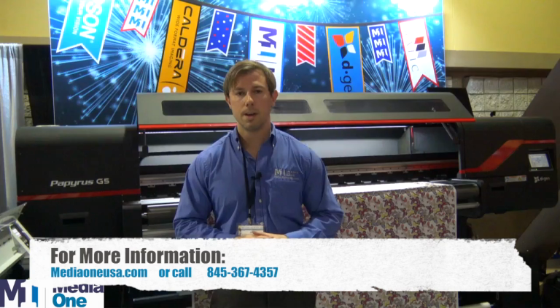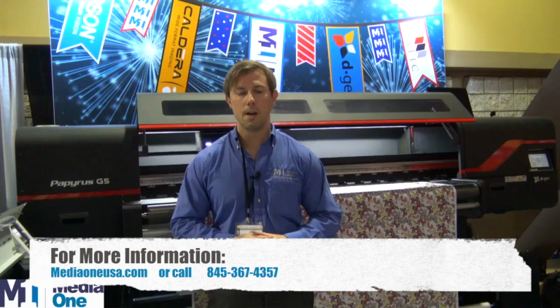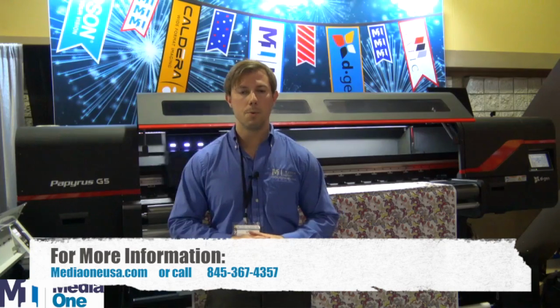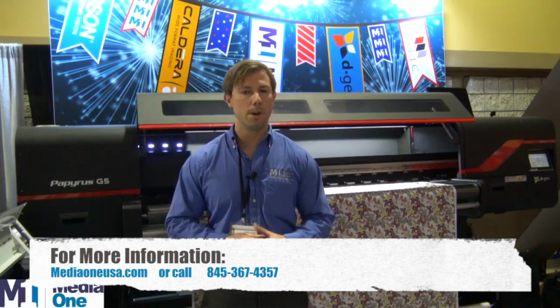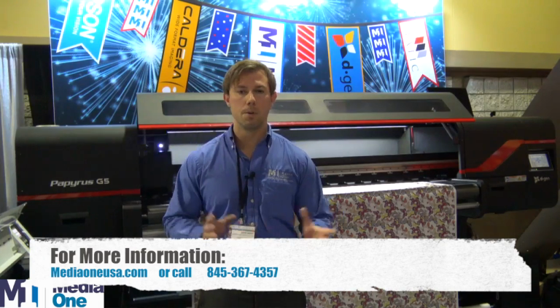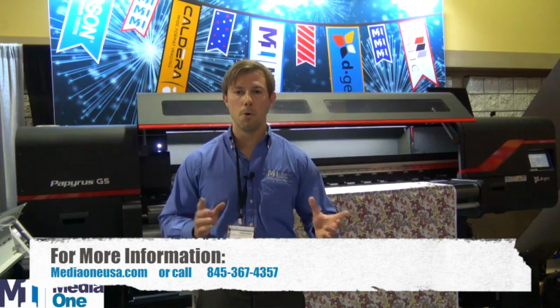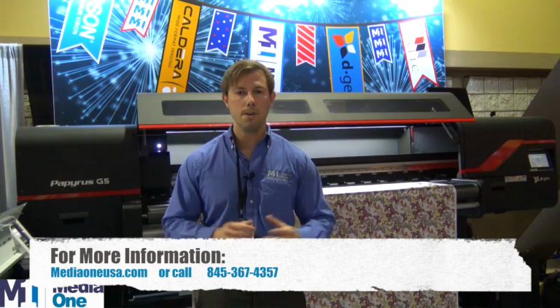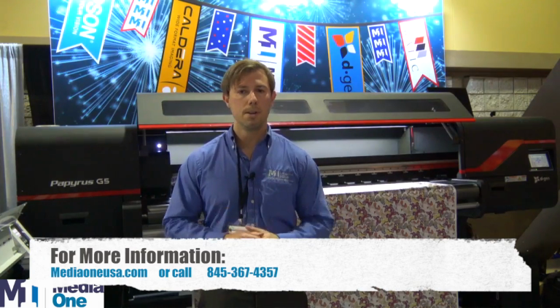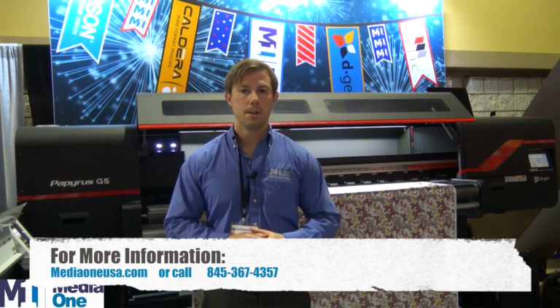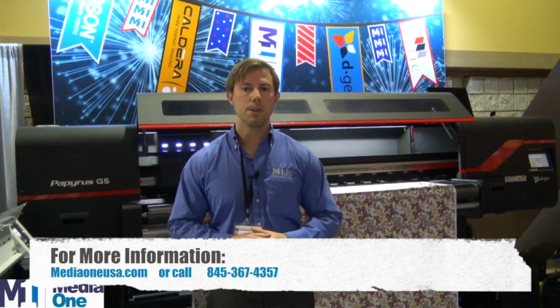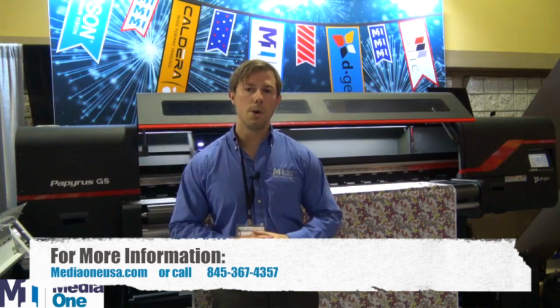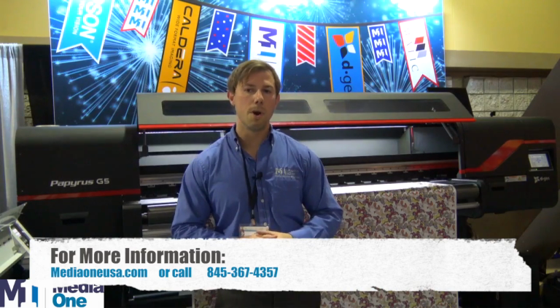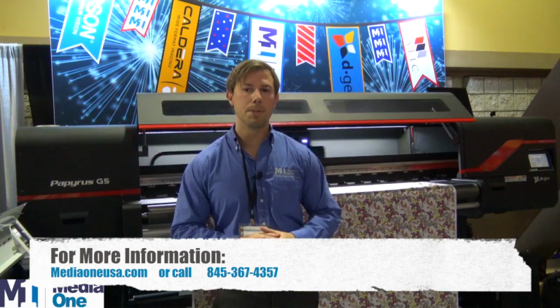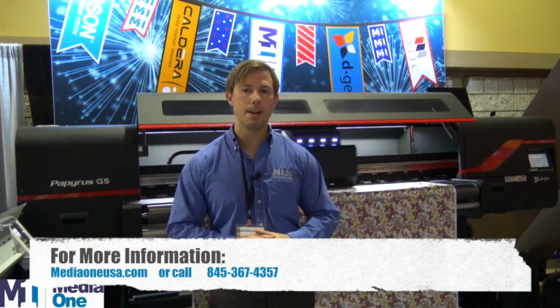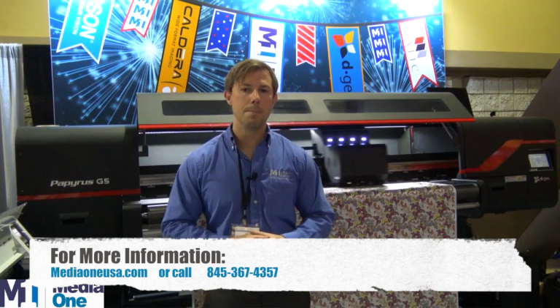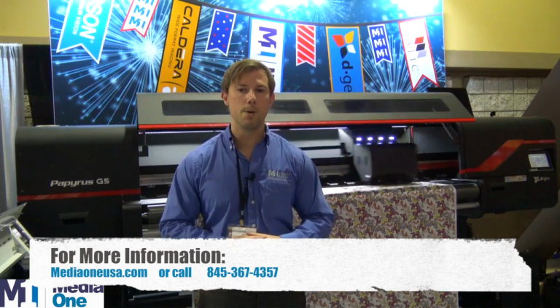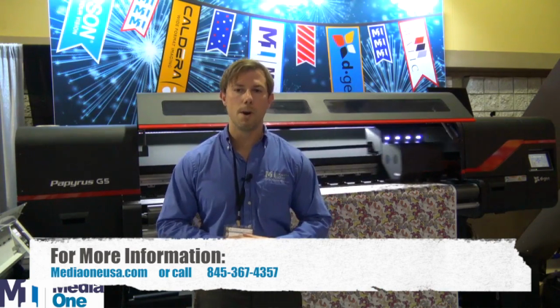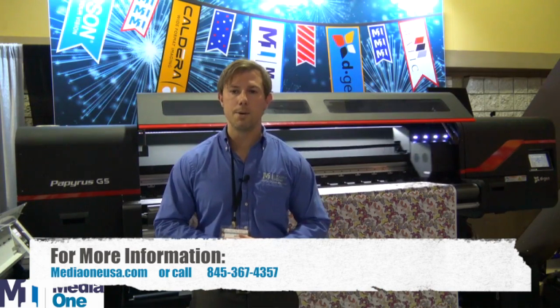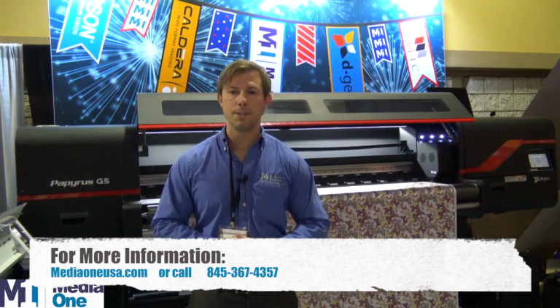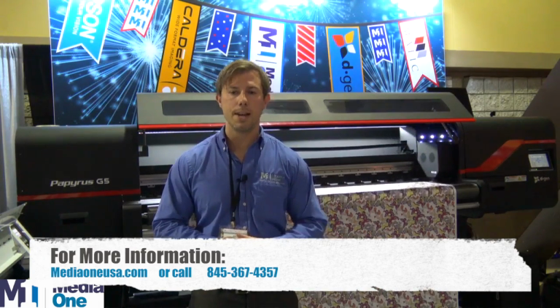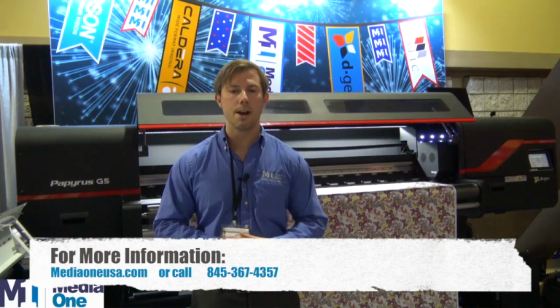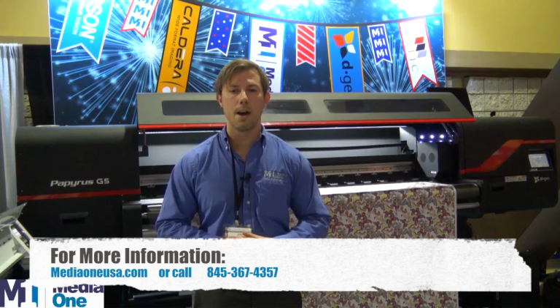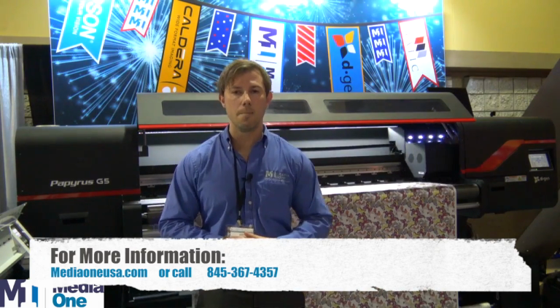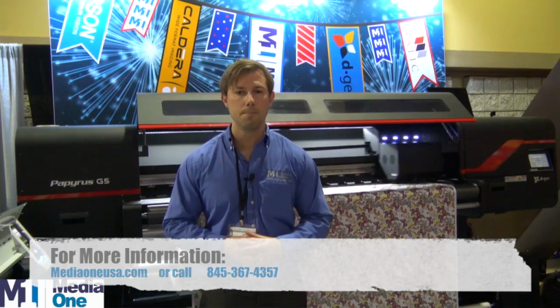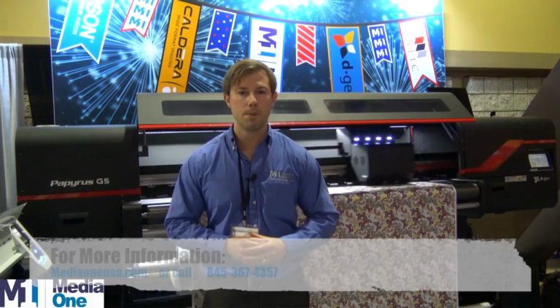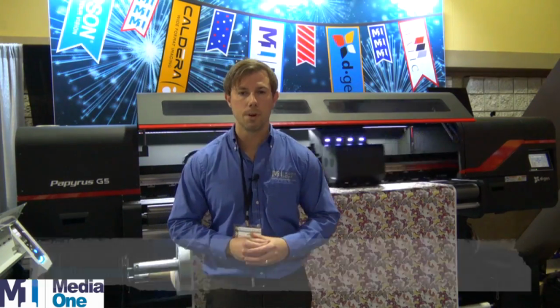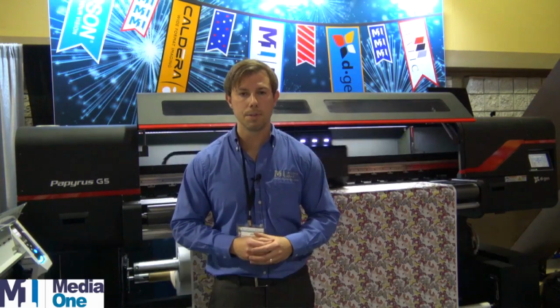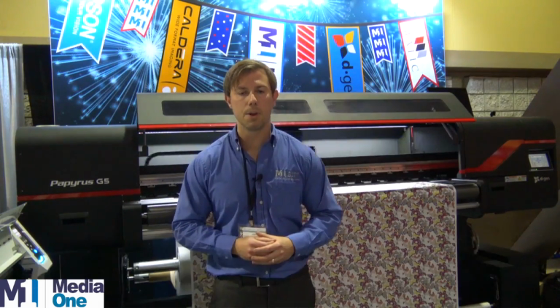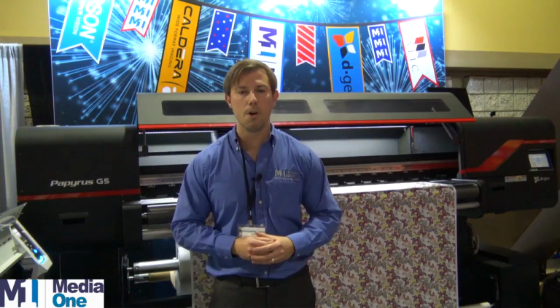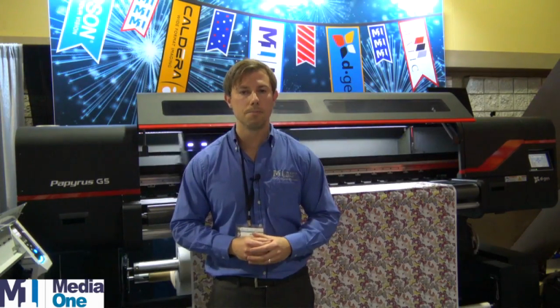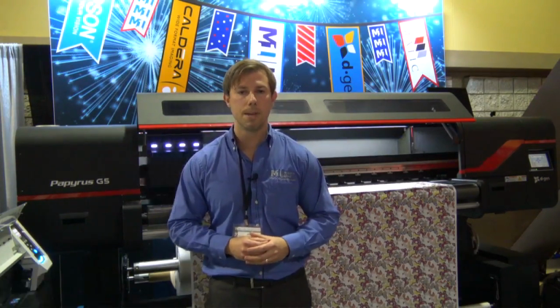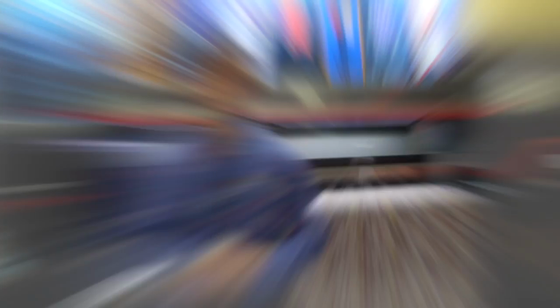If you want to learn more, go to our website MediaOneUSA.com or give us a call. Thank you.